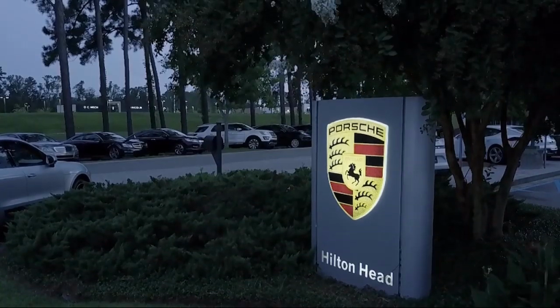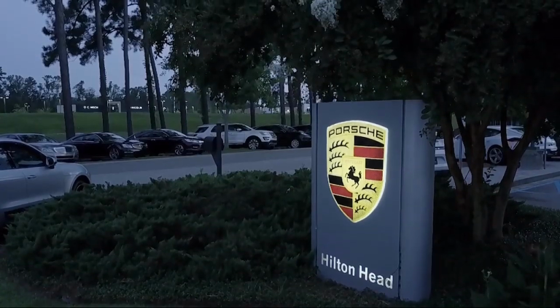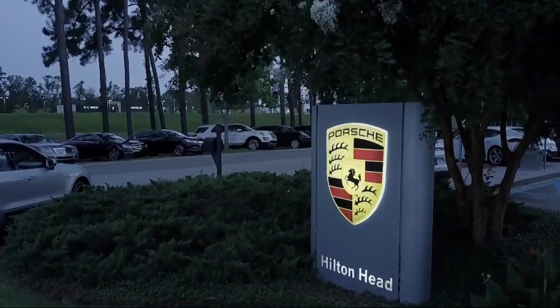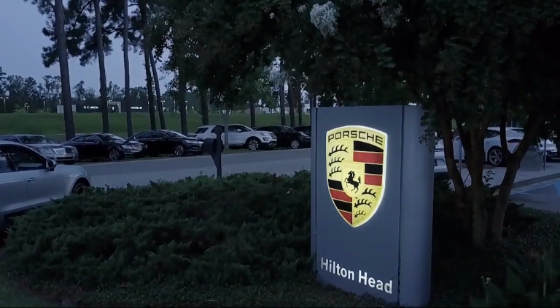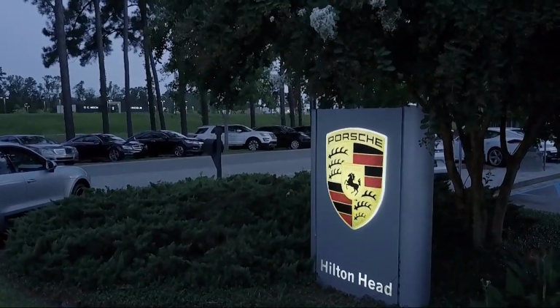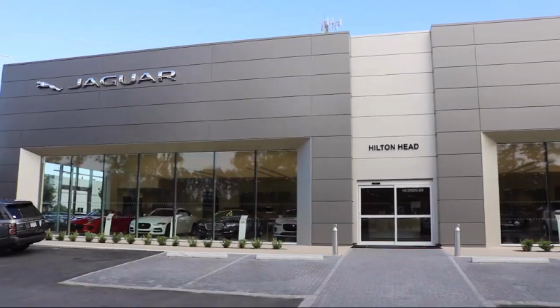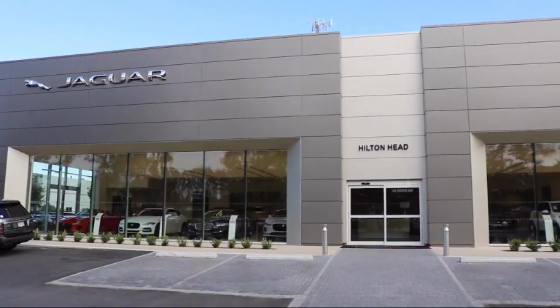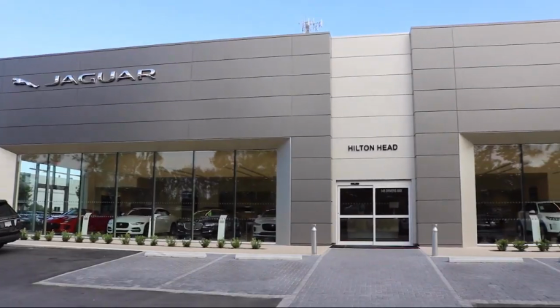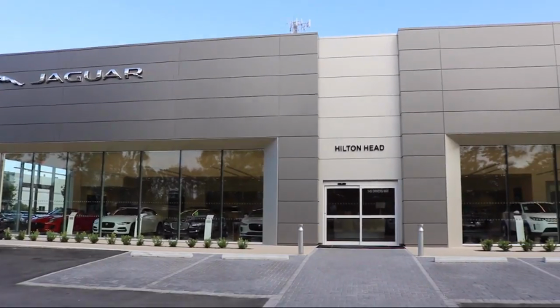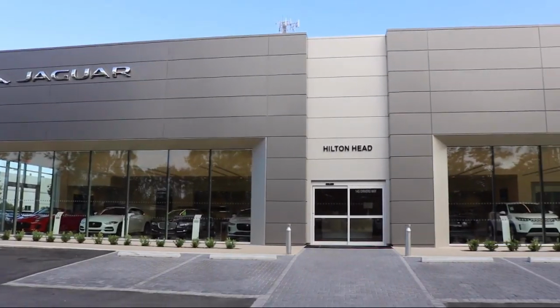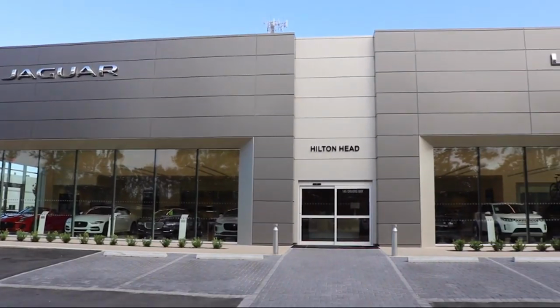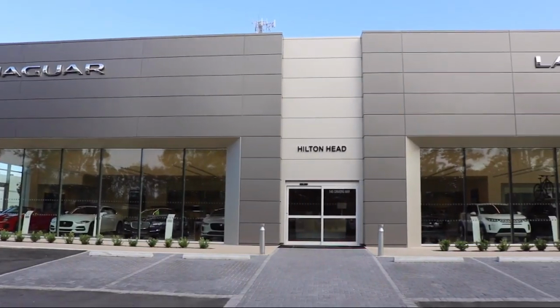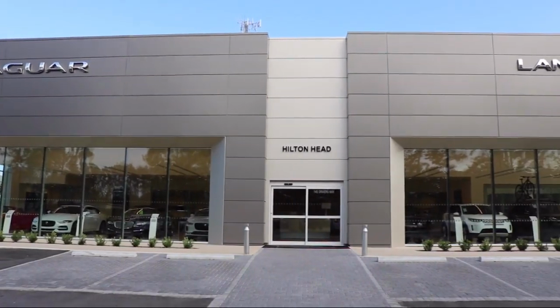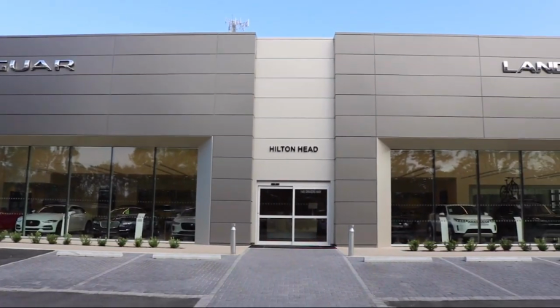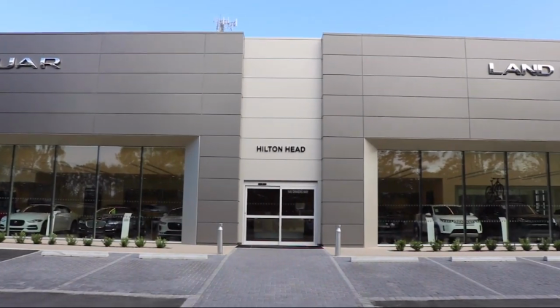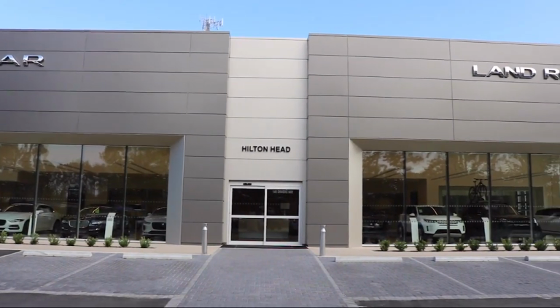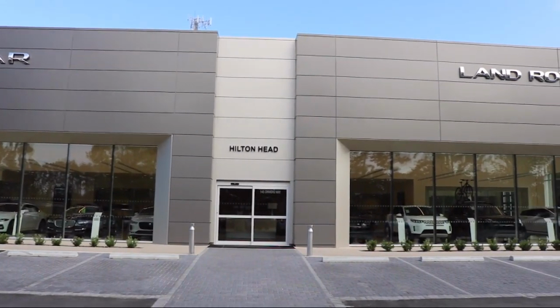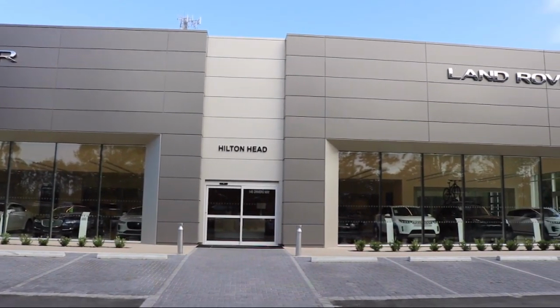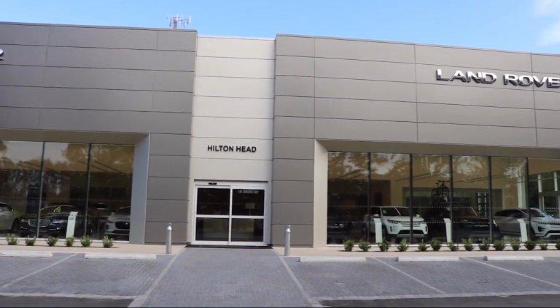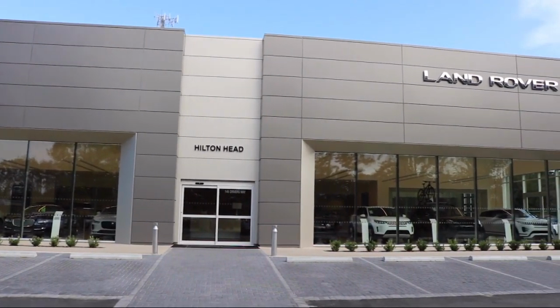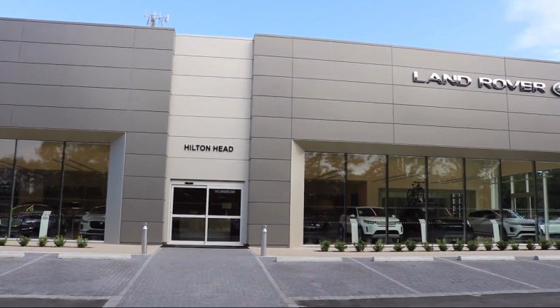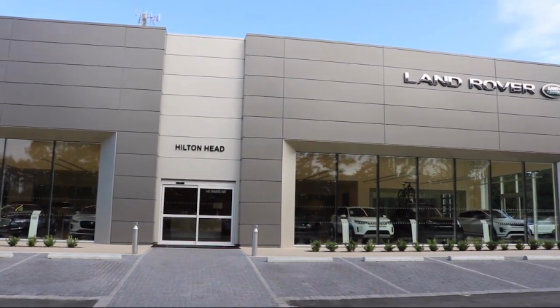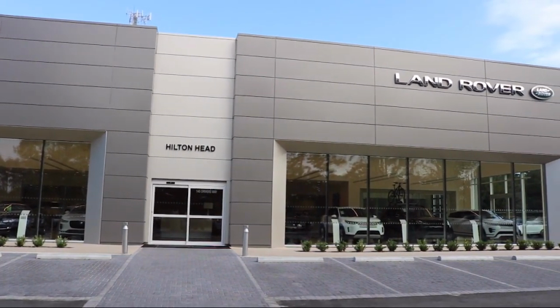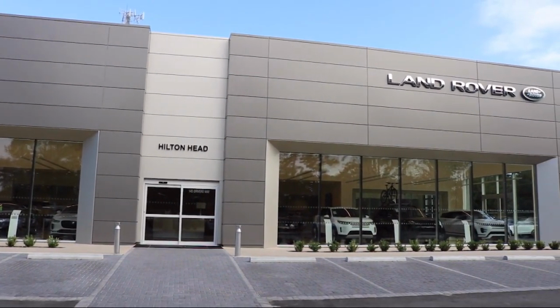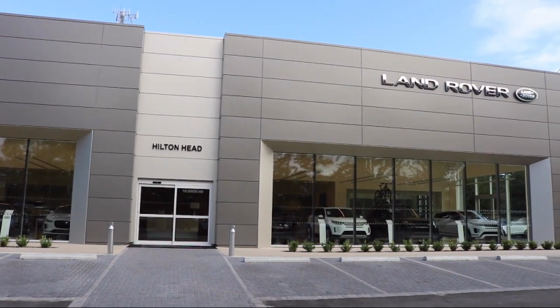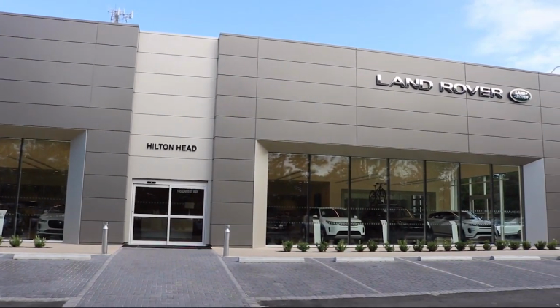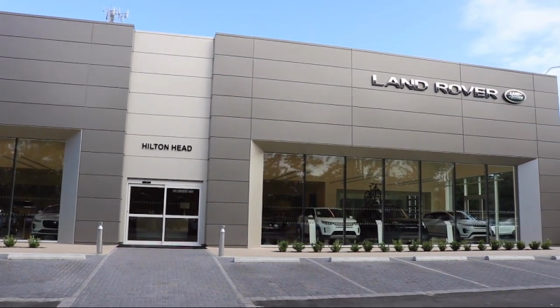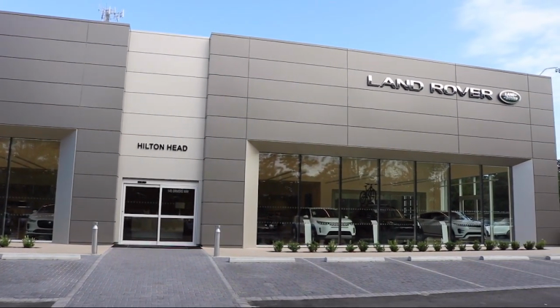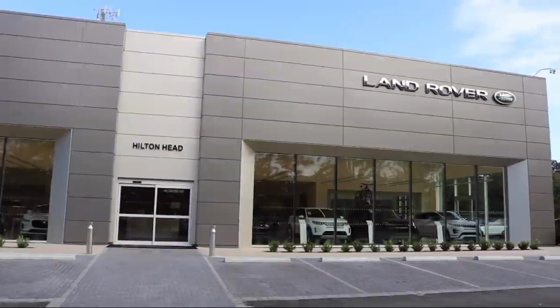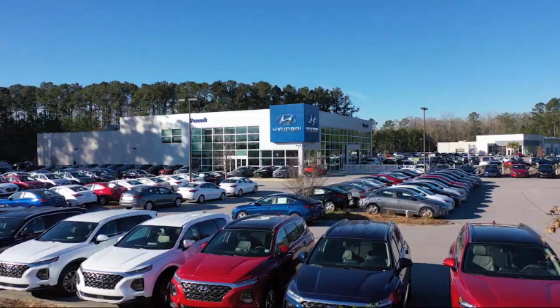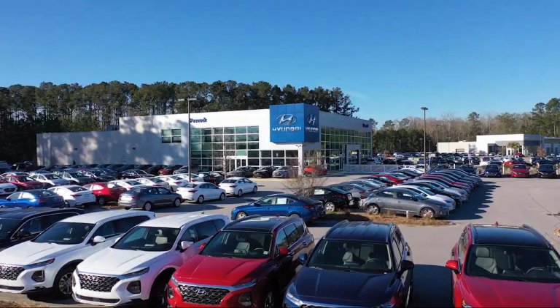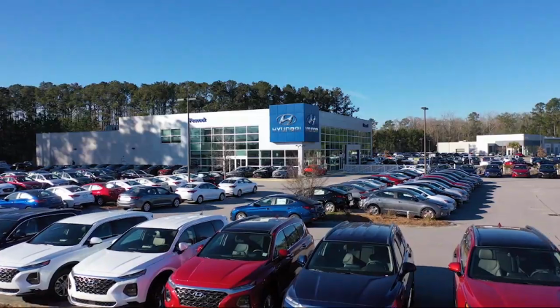We are located at 5001 US-278 in Hardyville.